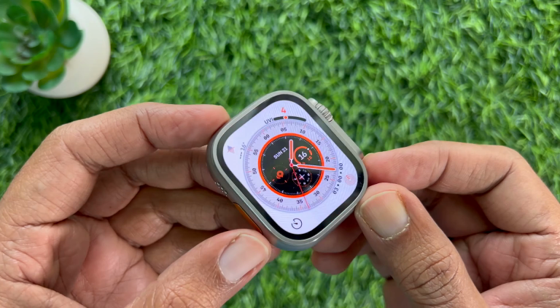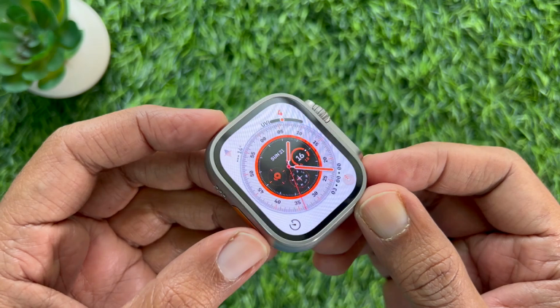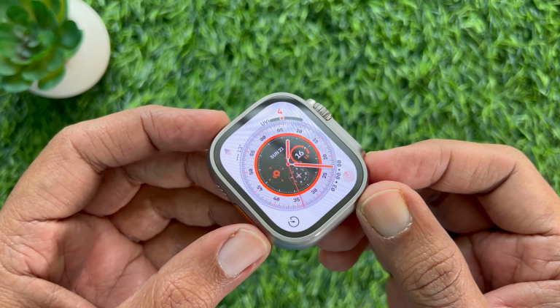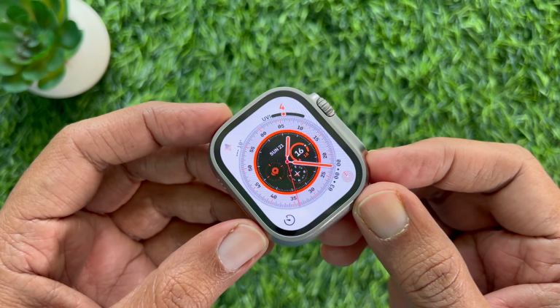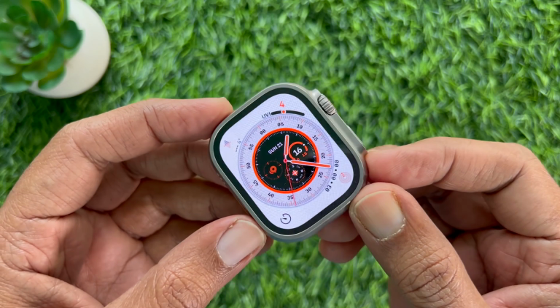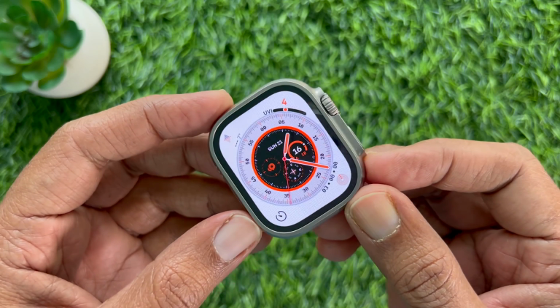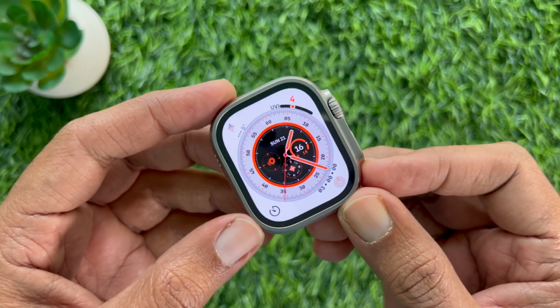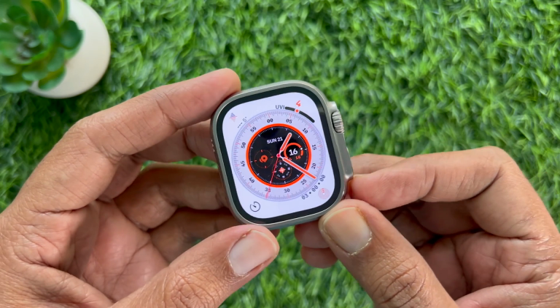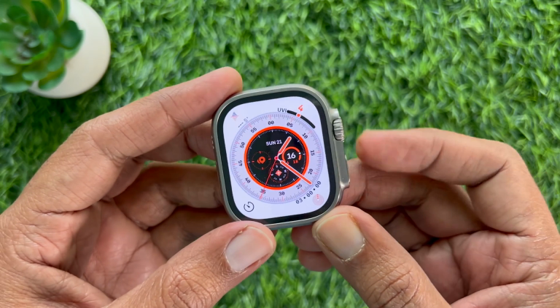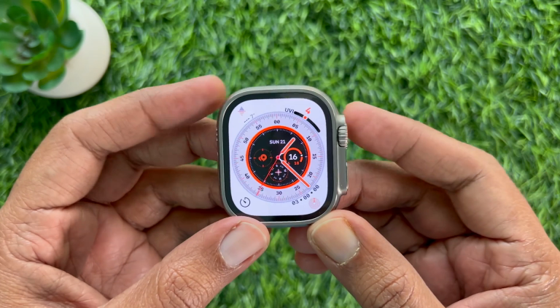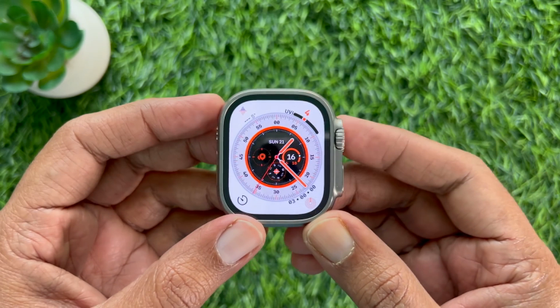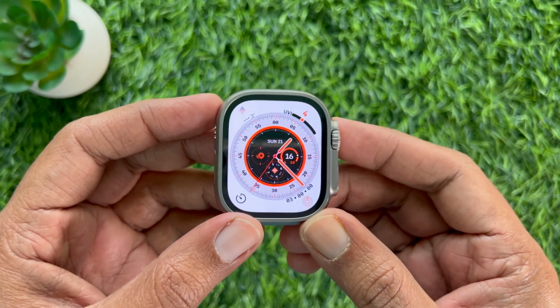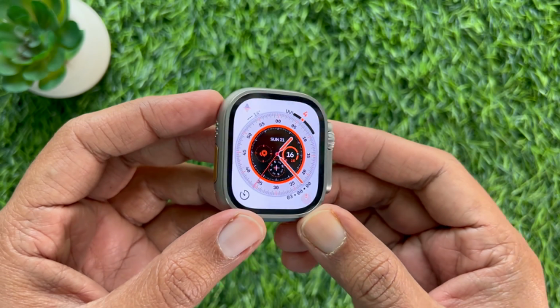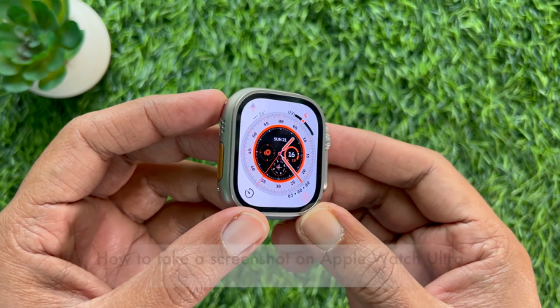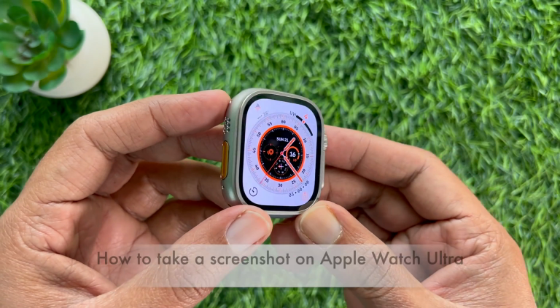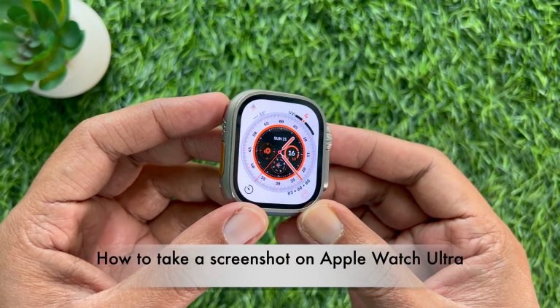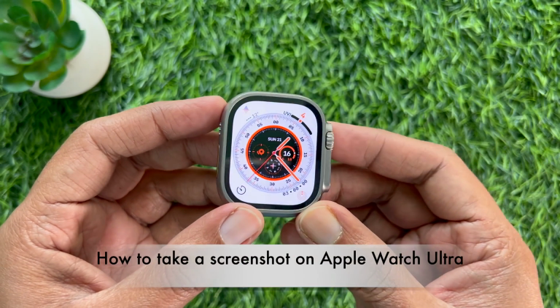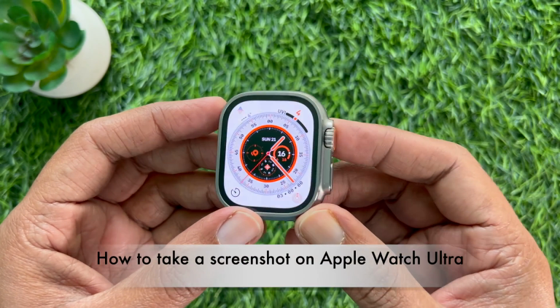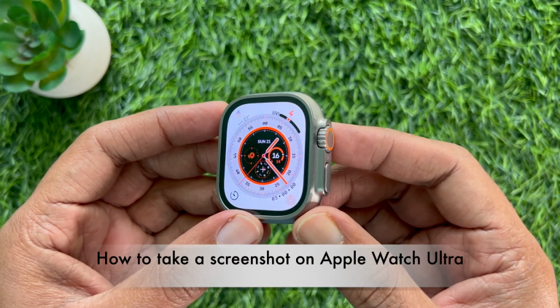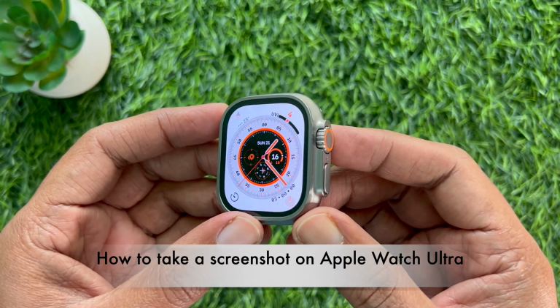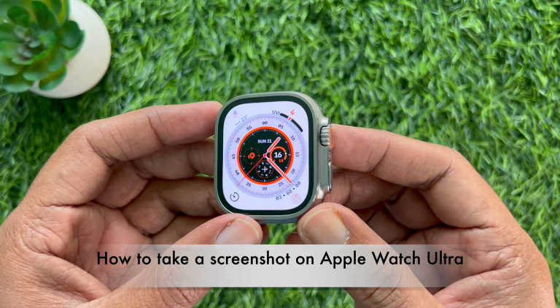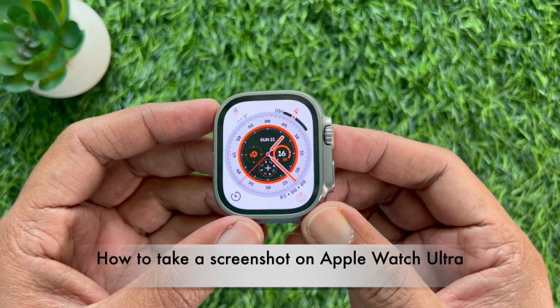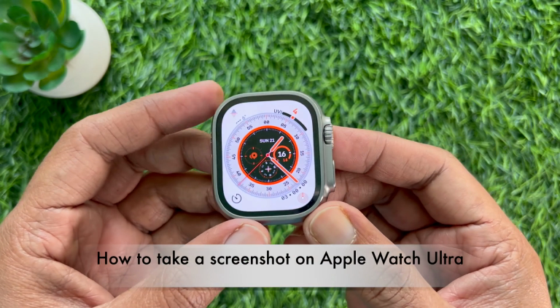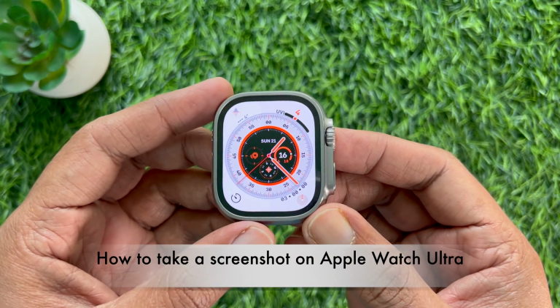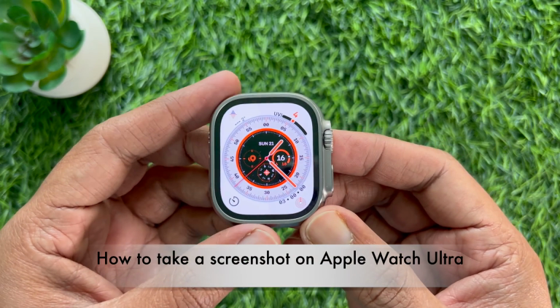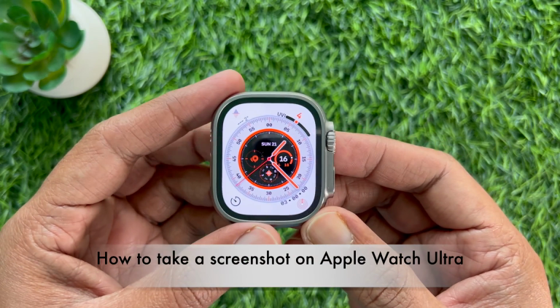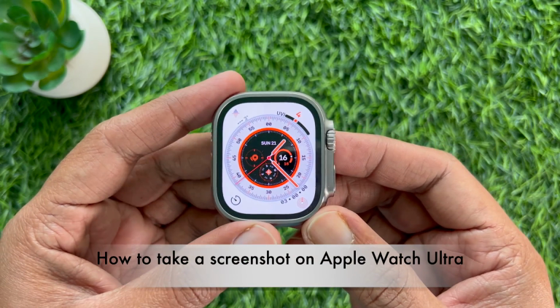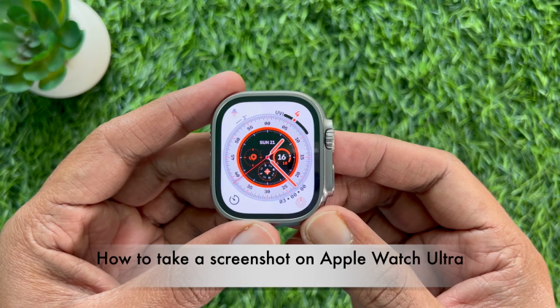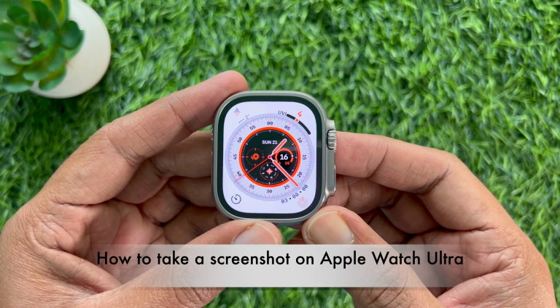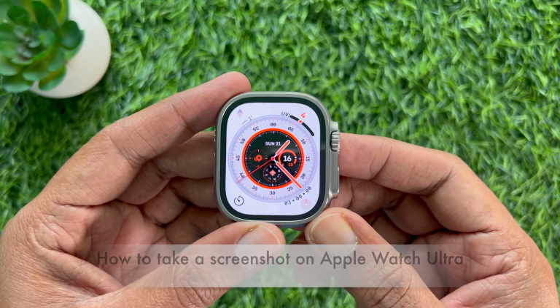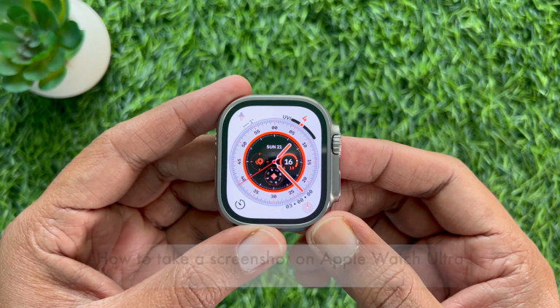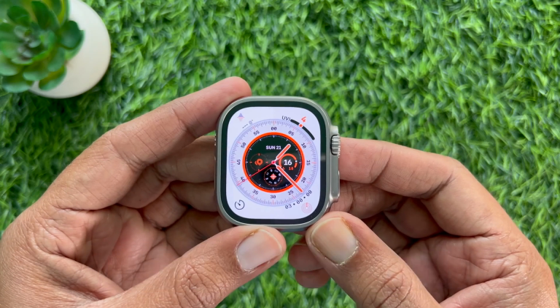Hello everyone, today I would like to show you how to take a screenshot on Apple Watch Ultra.